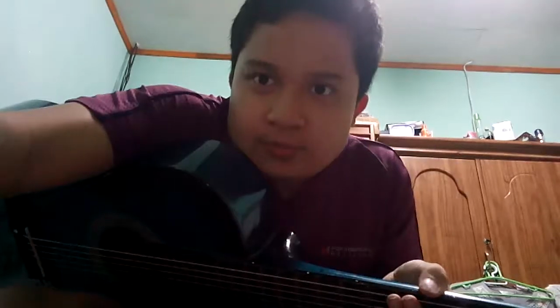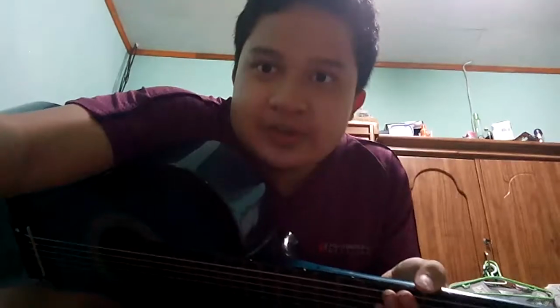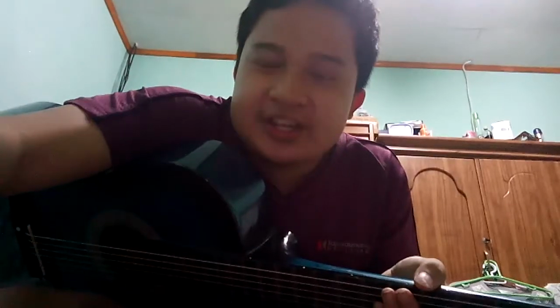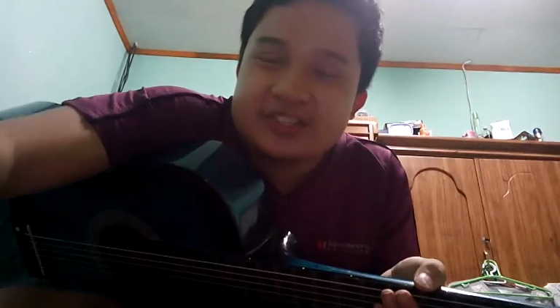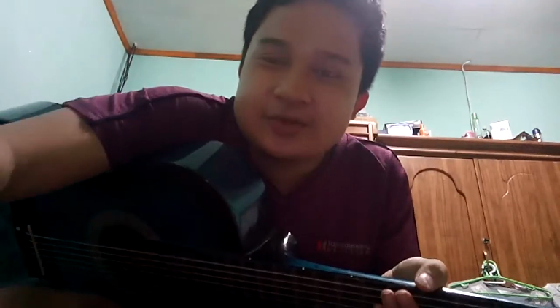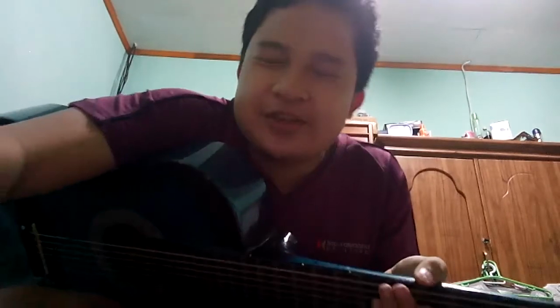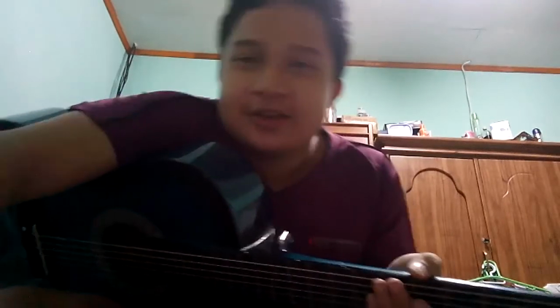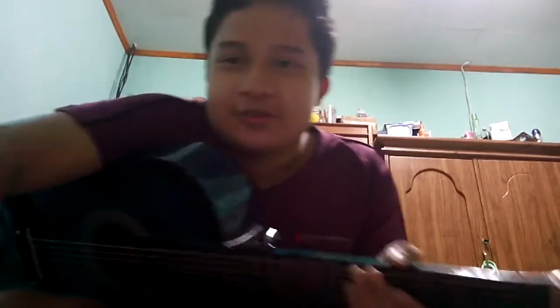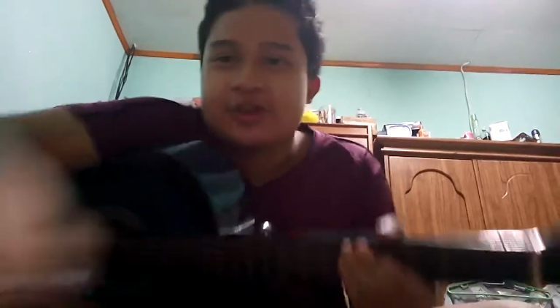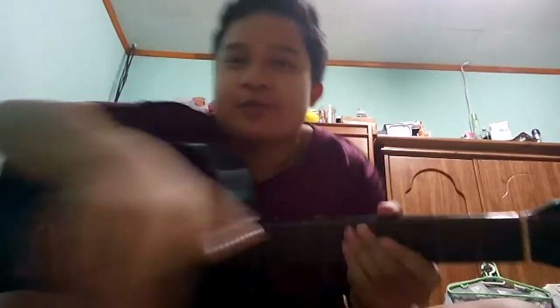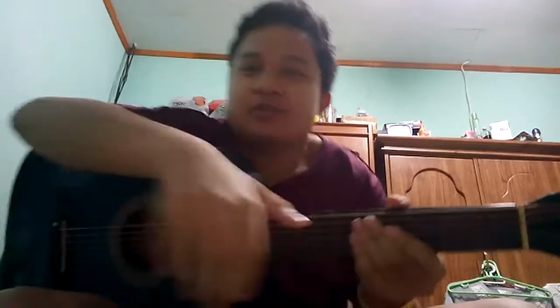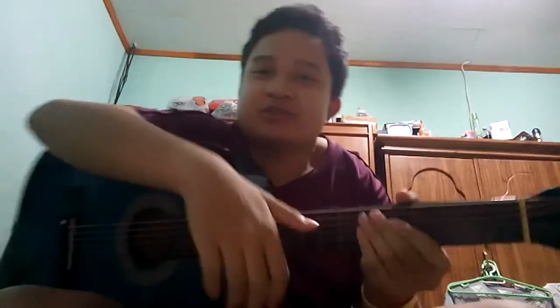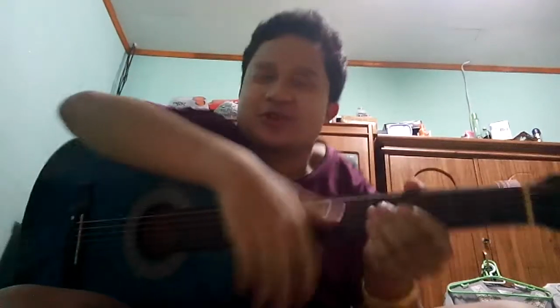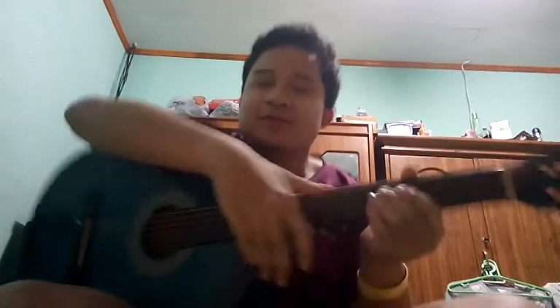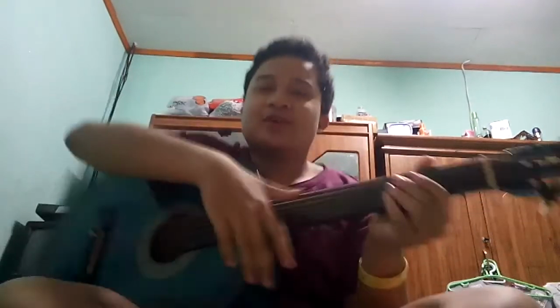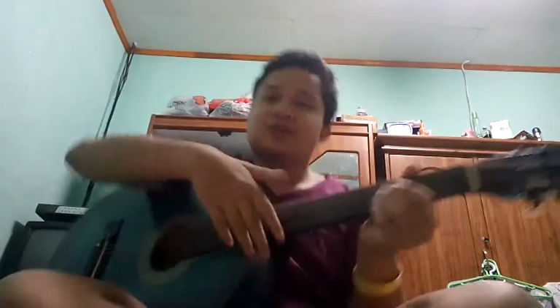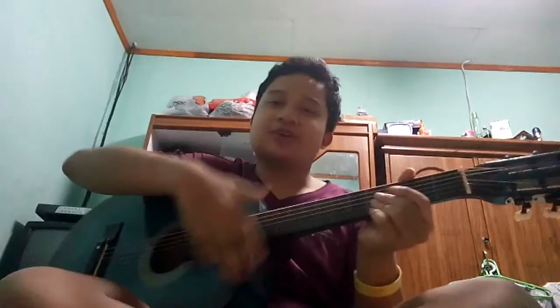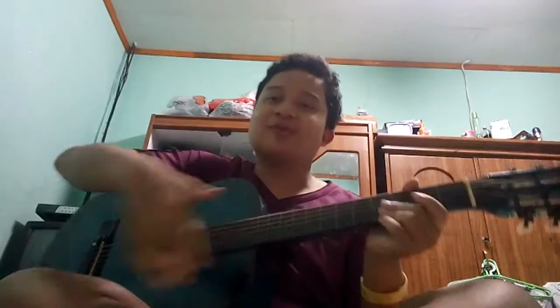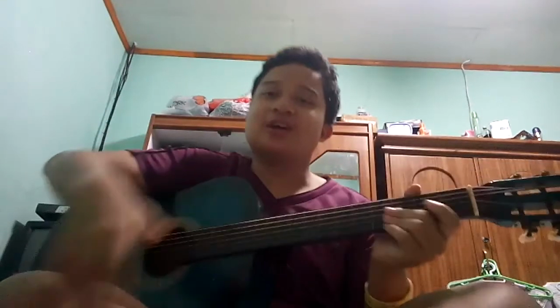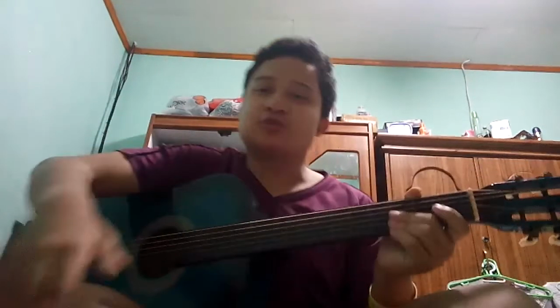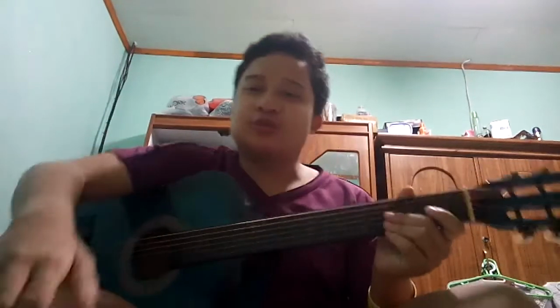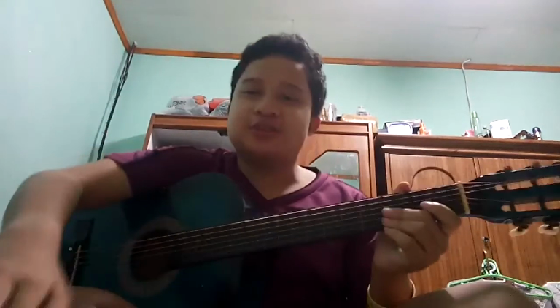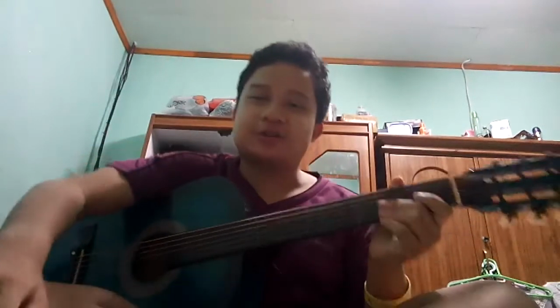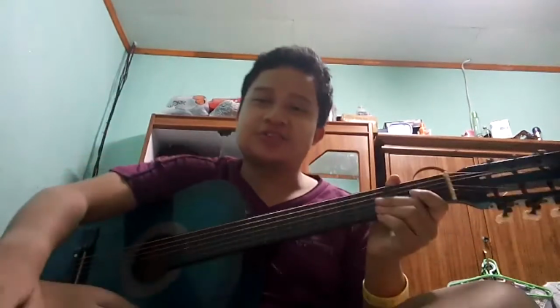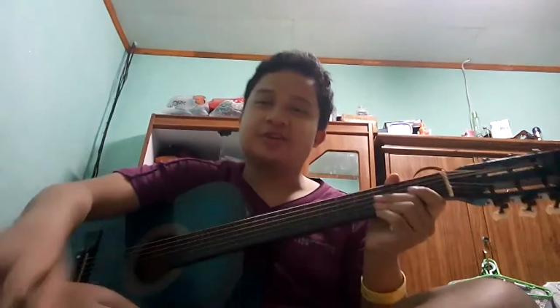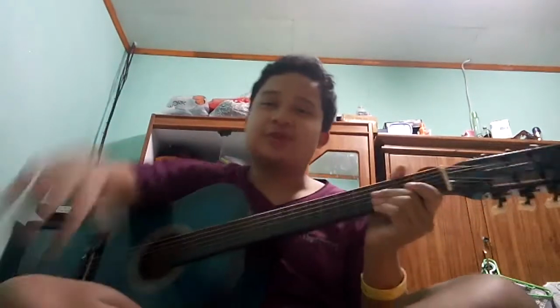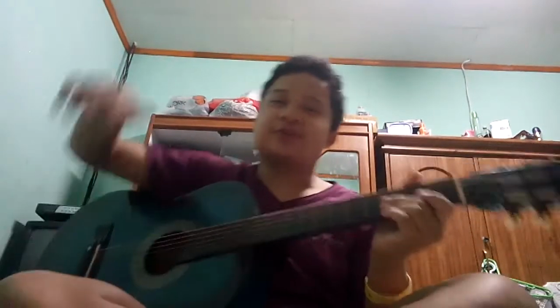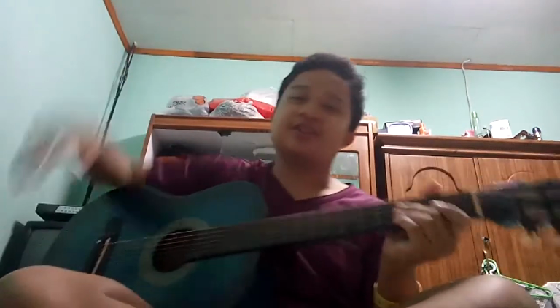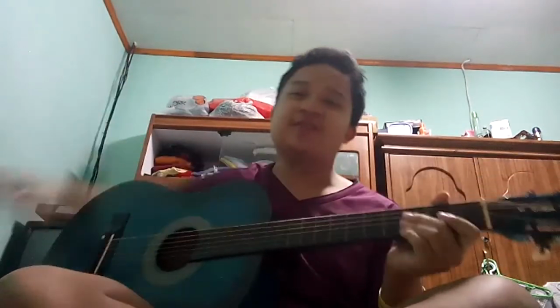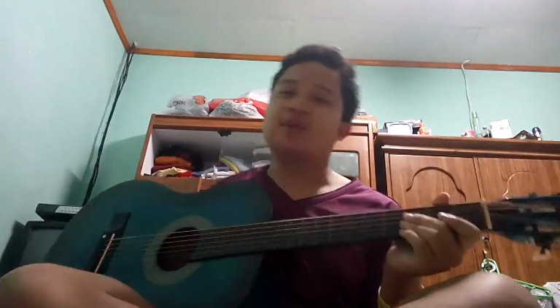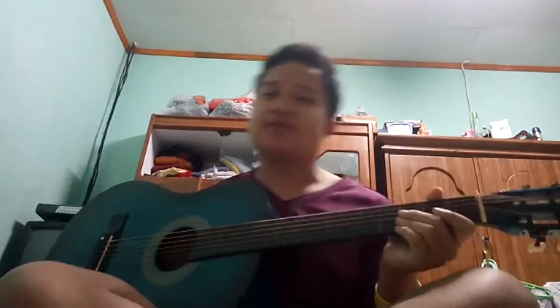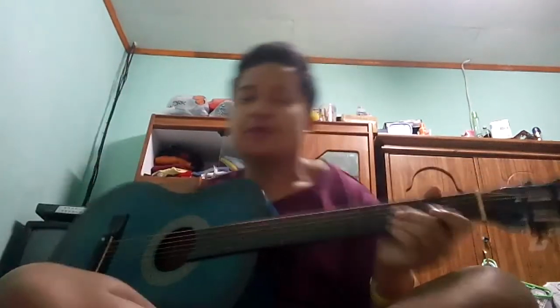Hey guys, today will be about this one — today will be how to do the acoustic guitar with RL David, Part 4.